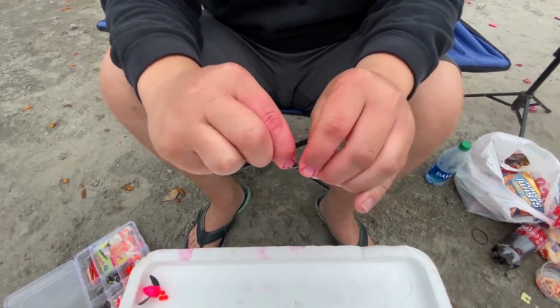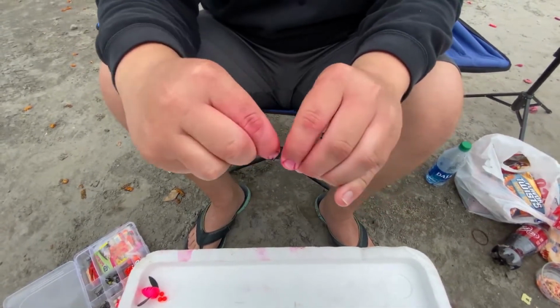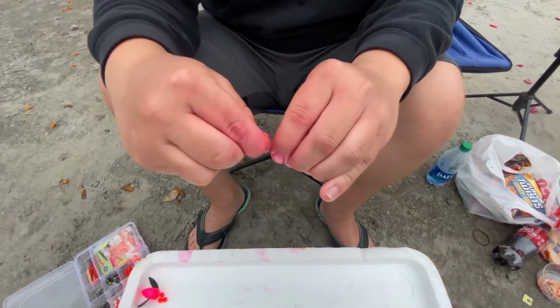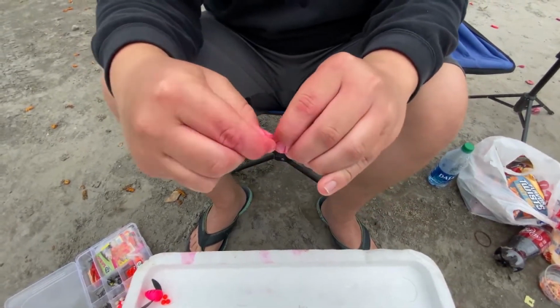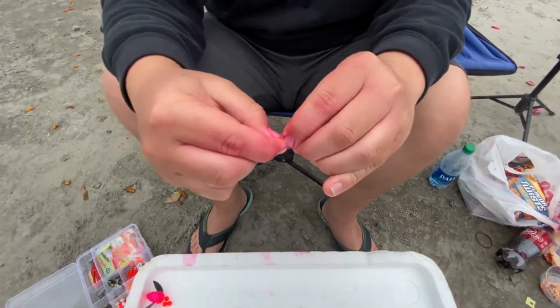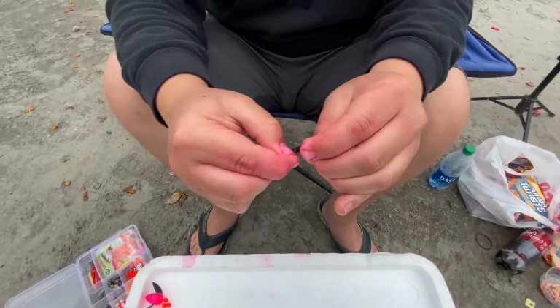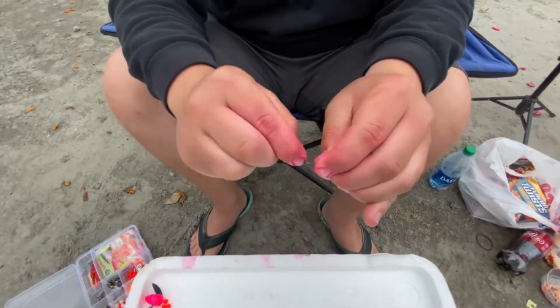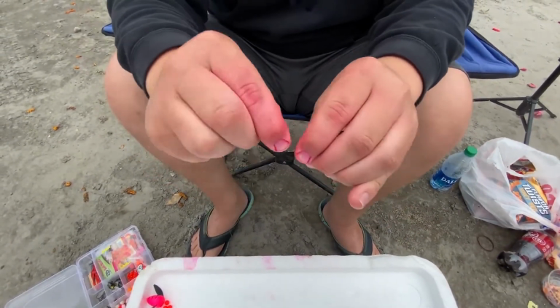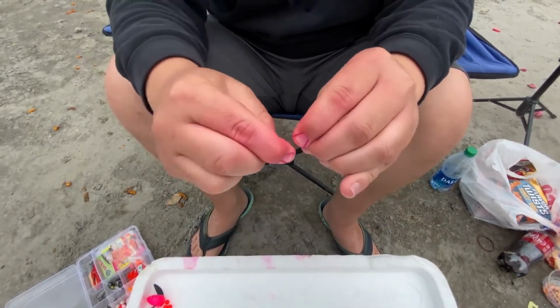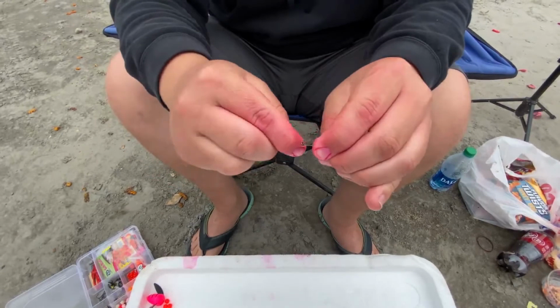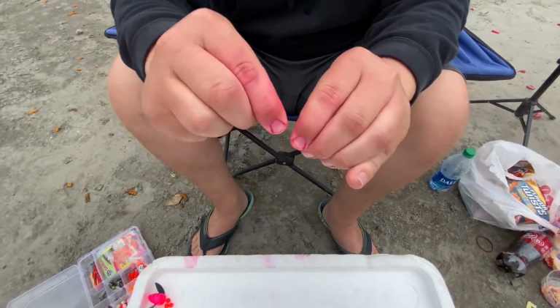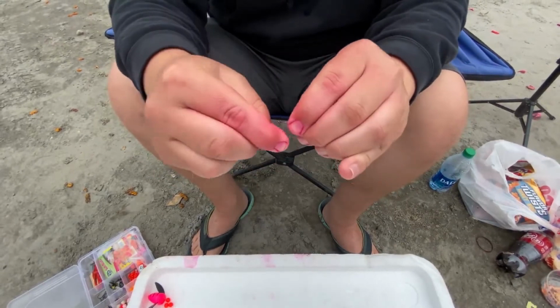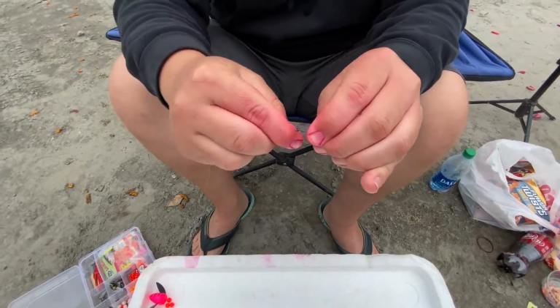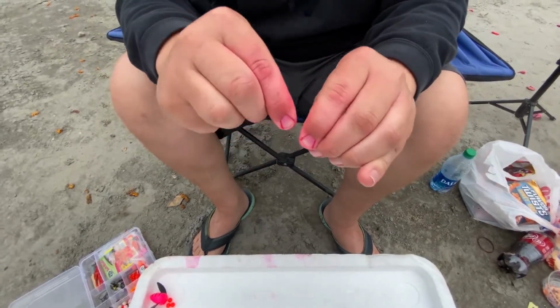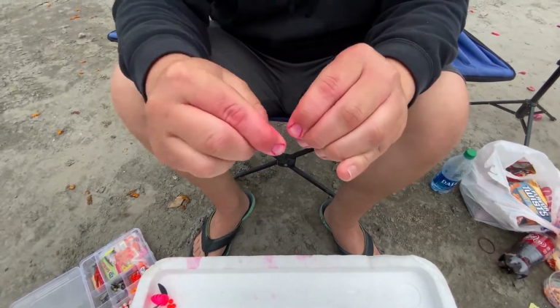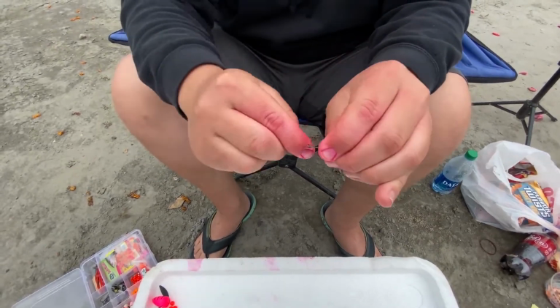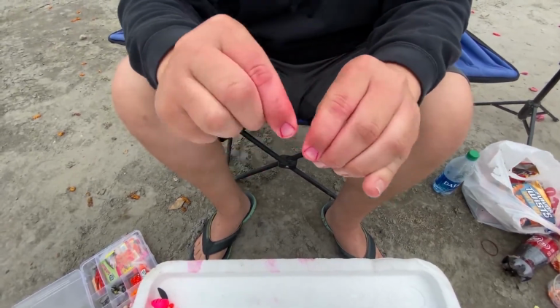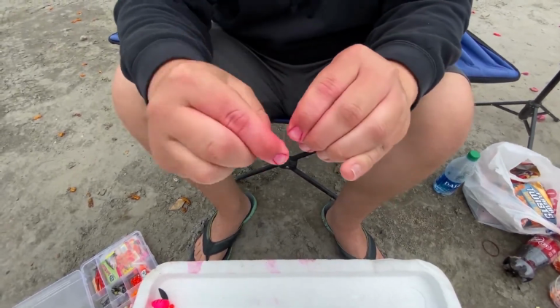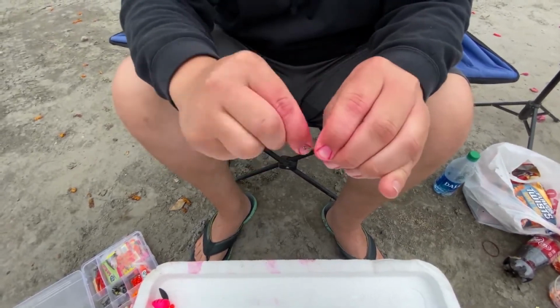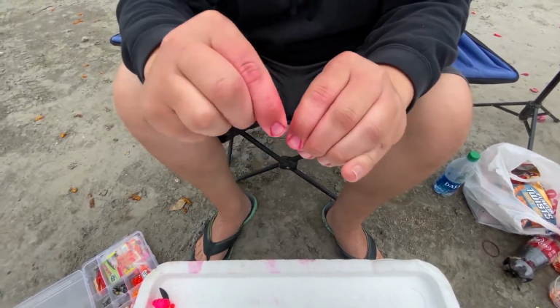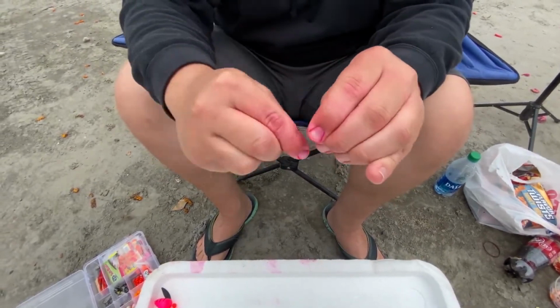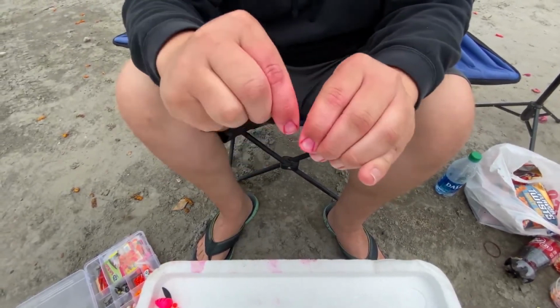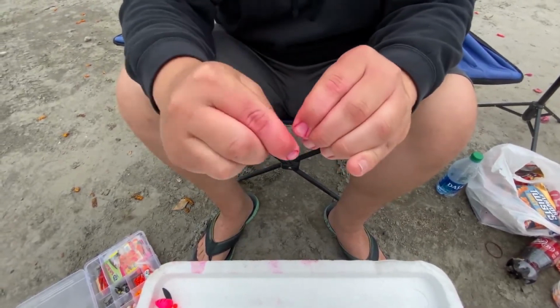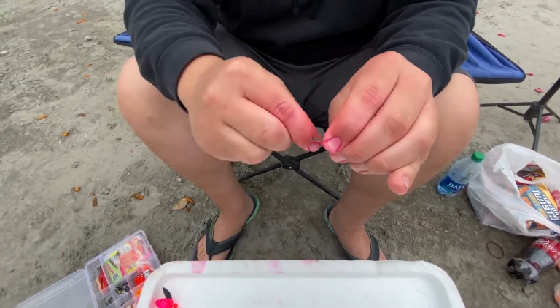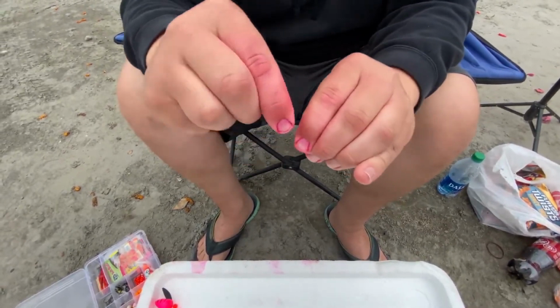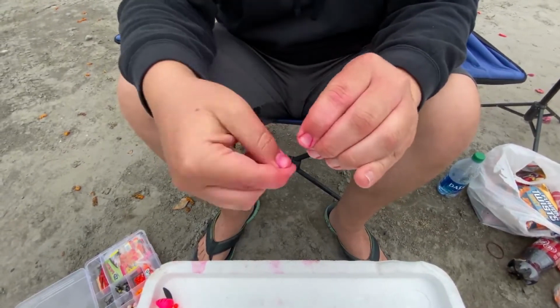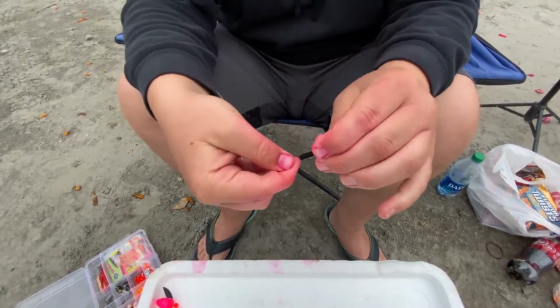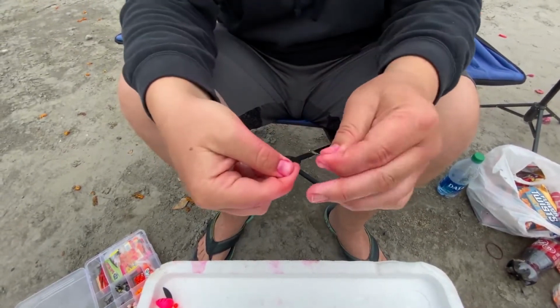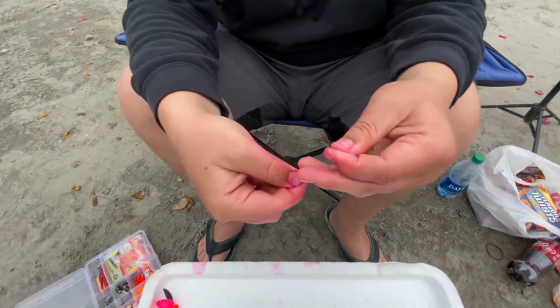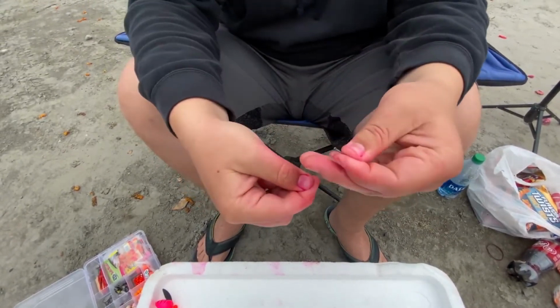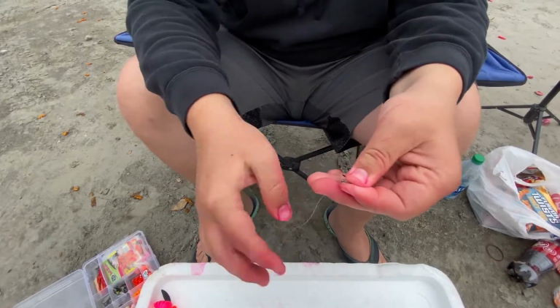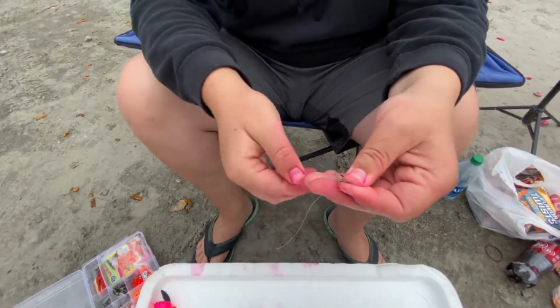Pinch the line with your pointer and thumb and you're going to do the same thing on this one. Wrap this around eight times — one, two, three, four, five, six, seven, eight — and hold your line.